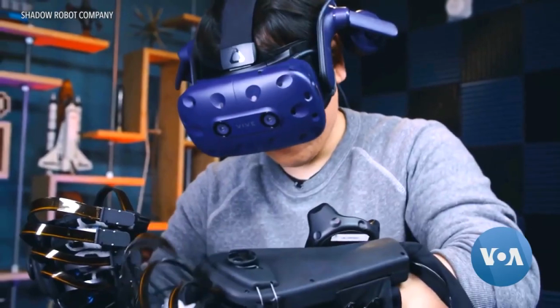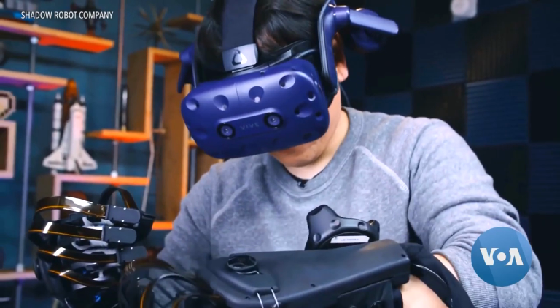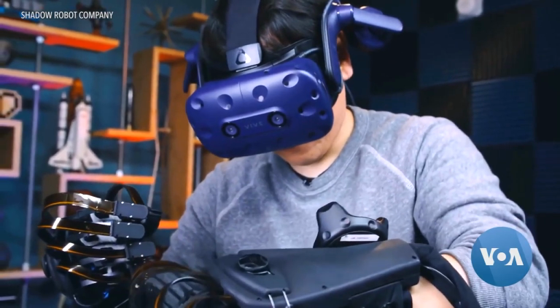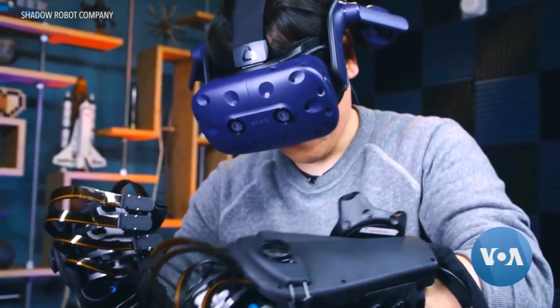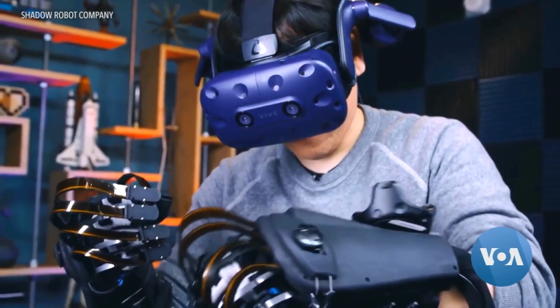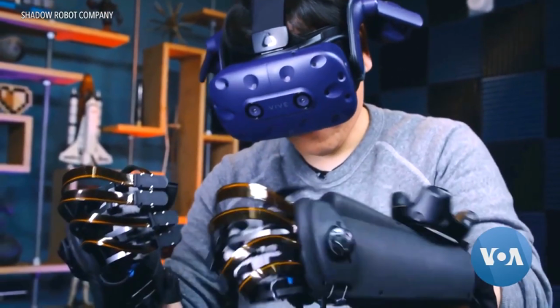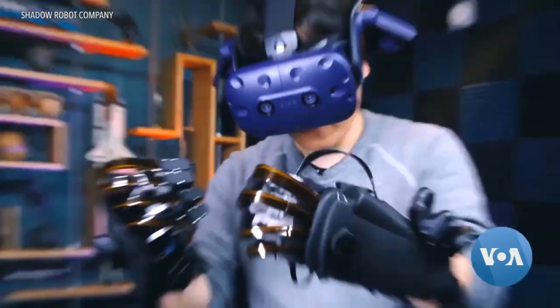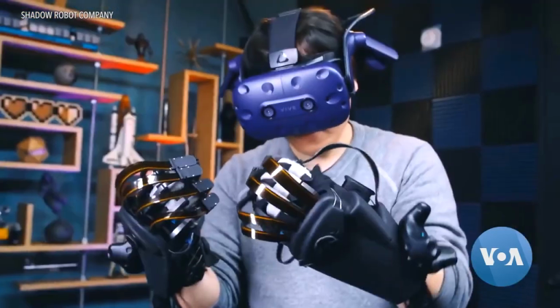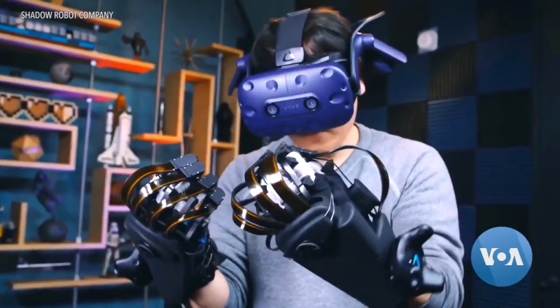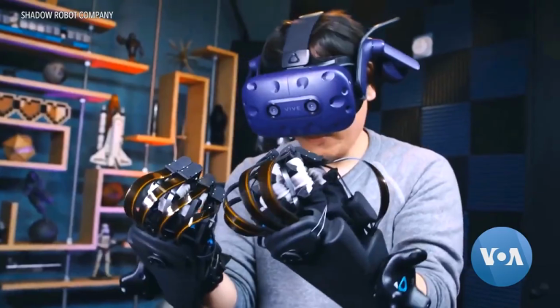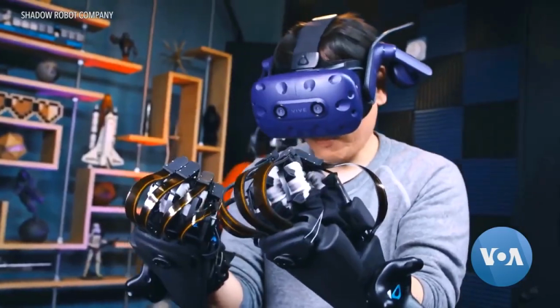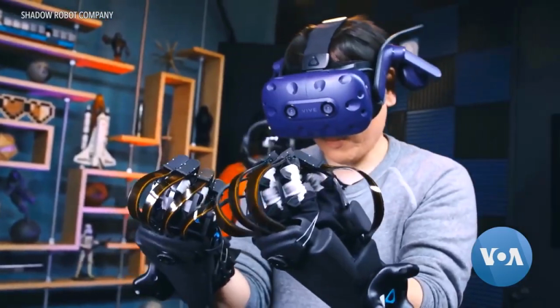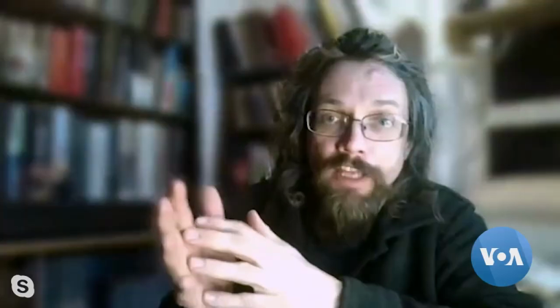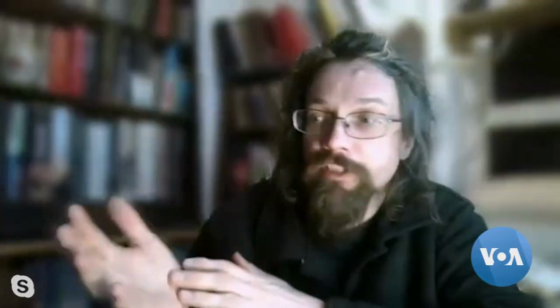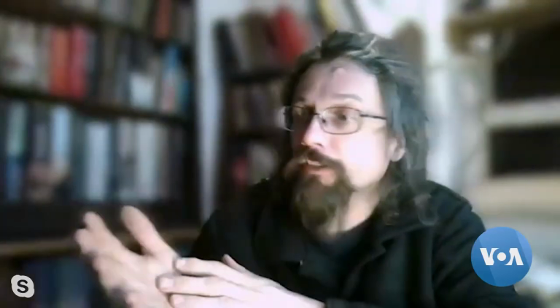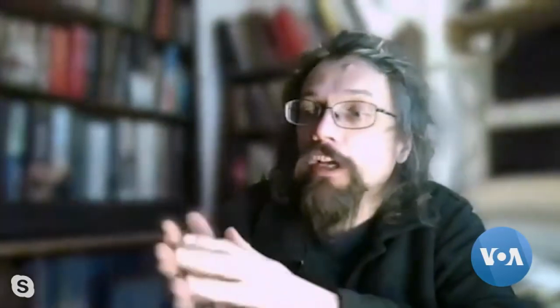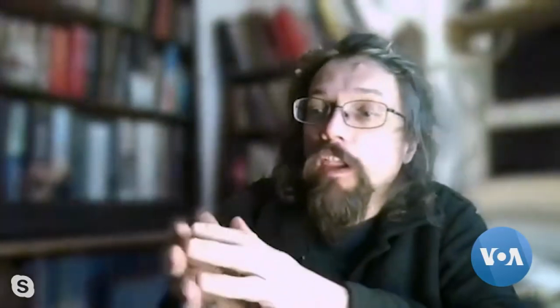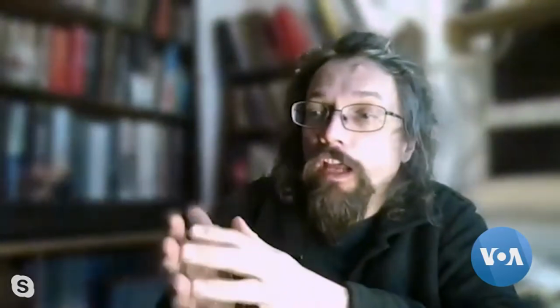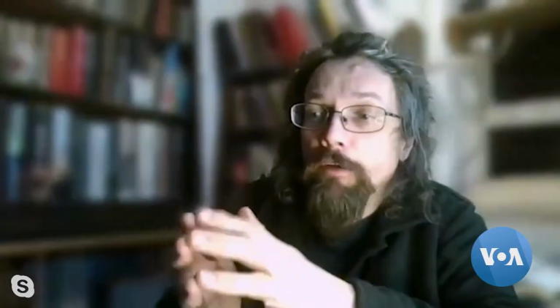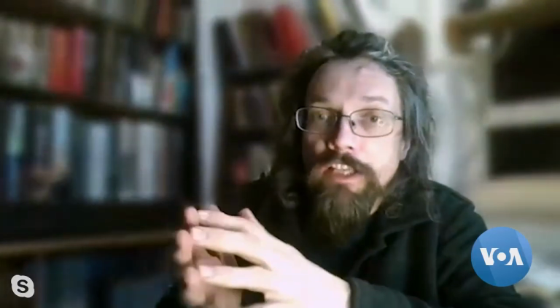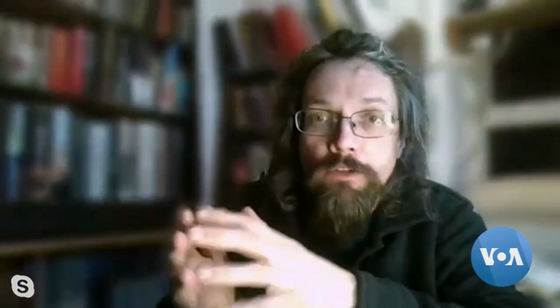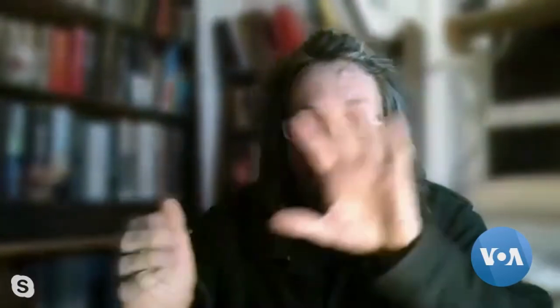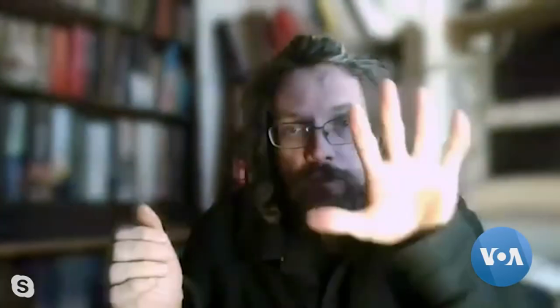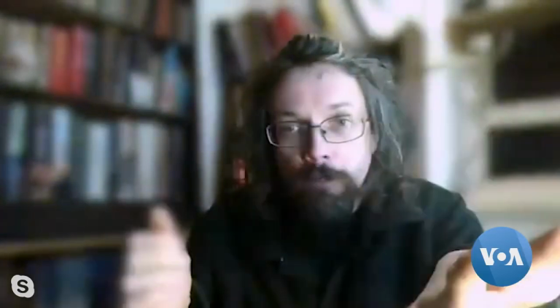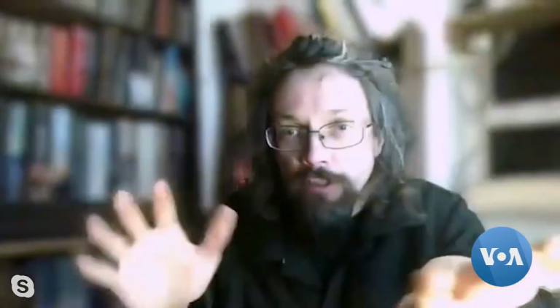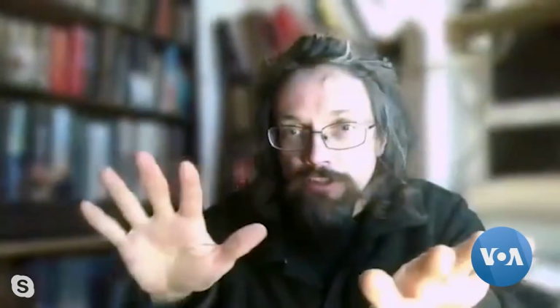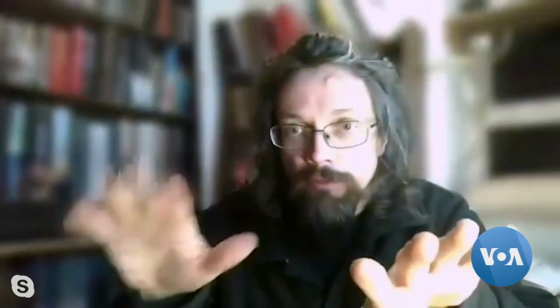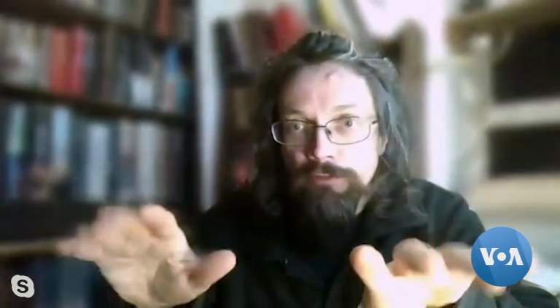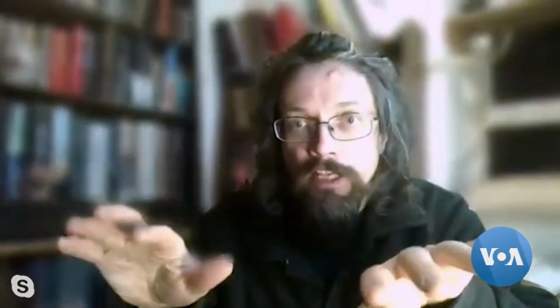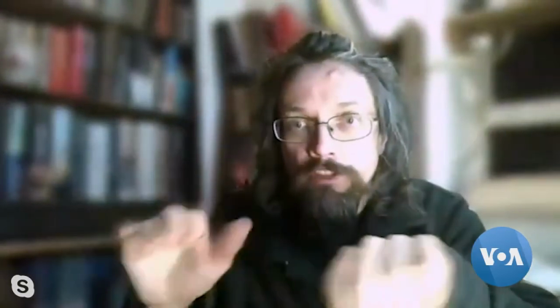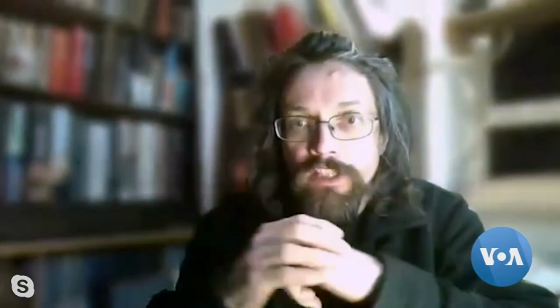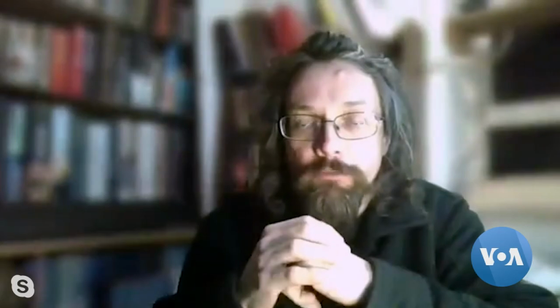Some of the gloves provide a sense of touch — it's called haptics — and that will let you, when the robot touches something, feel it with your fingertips.